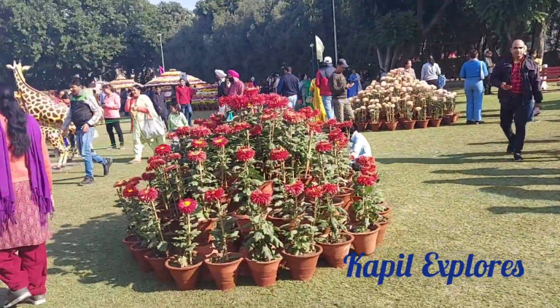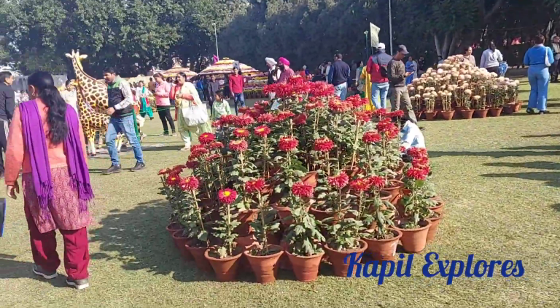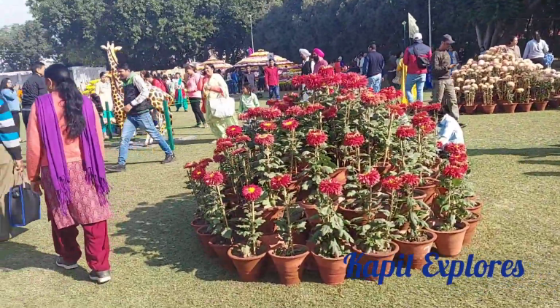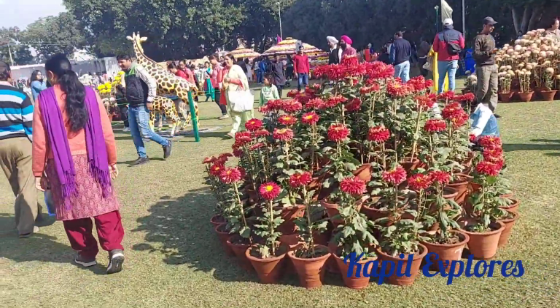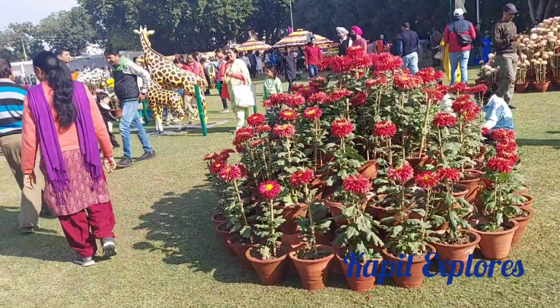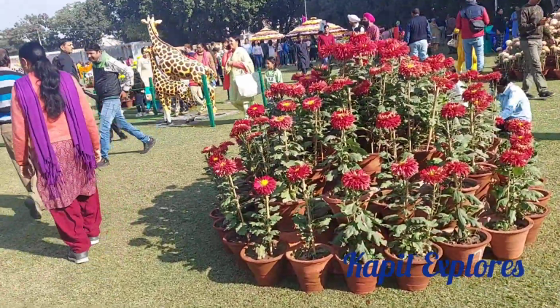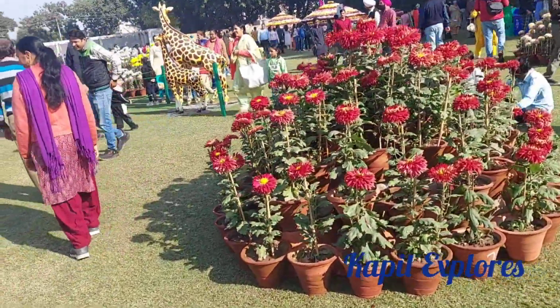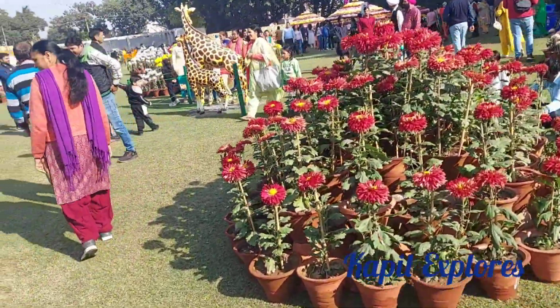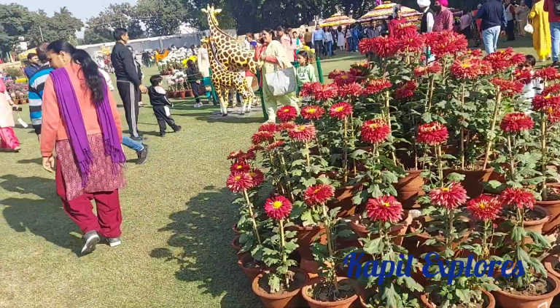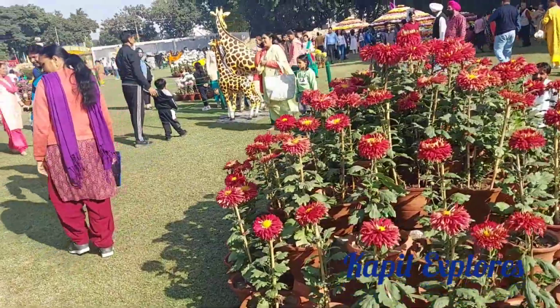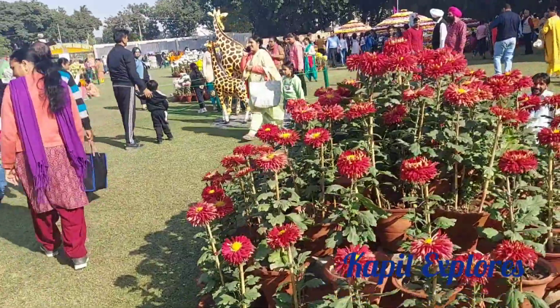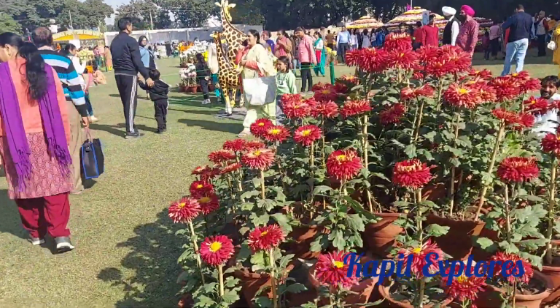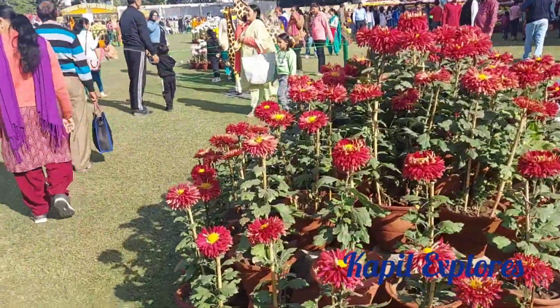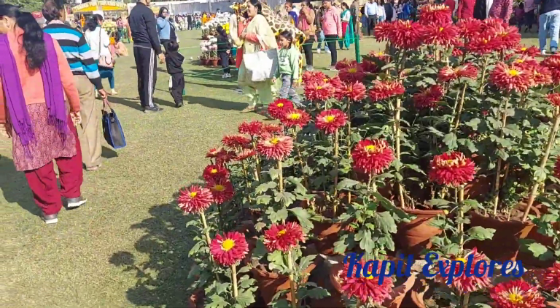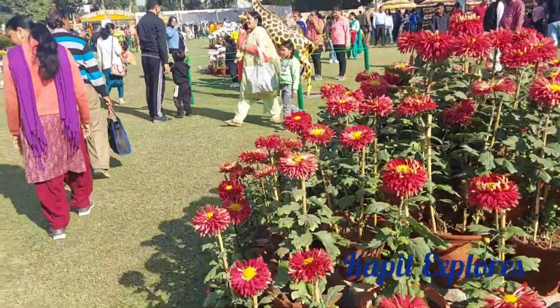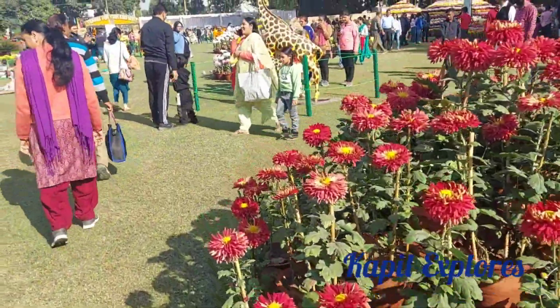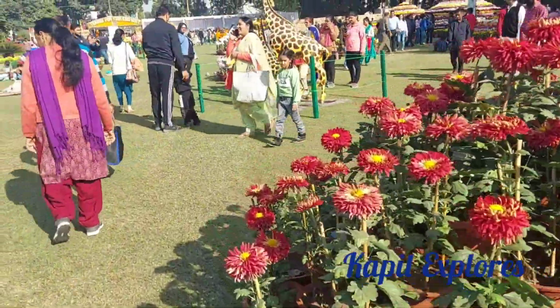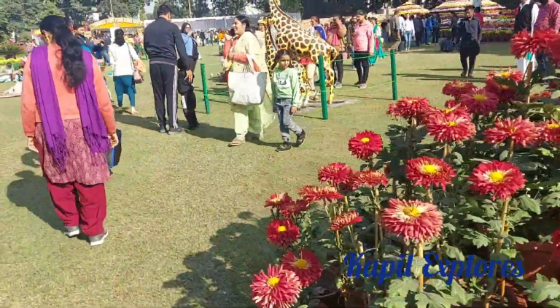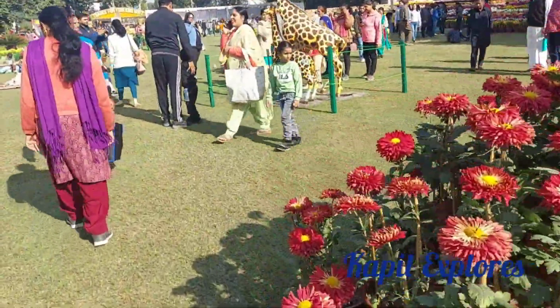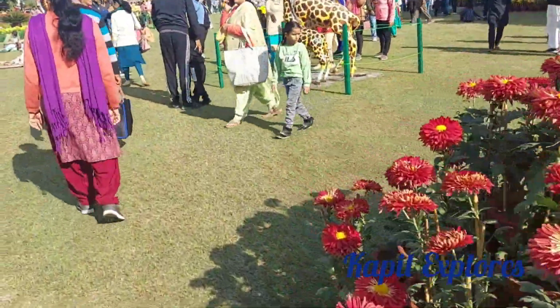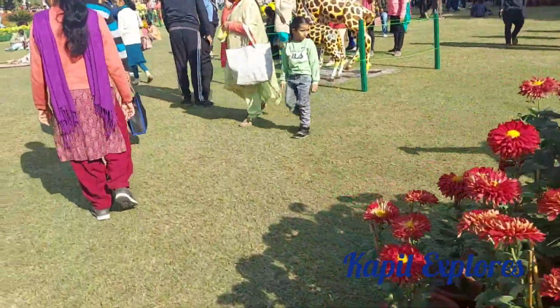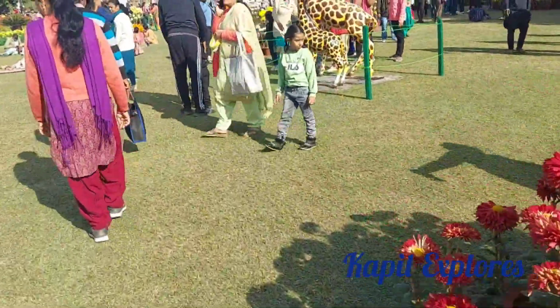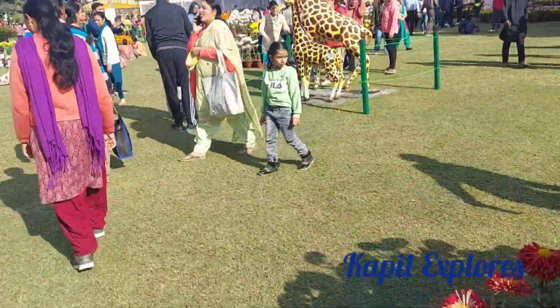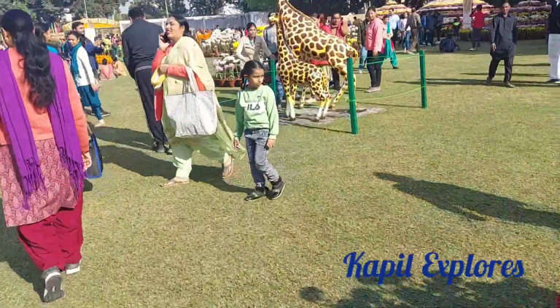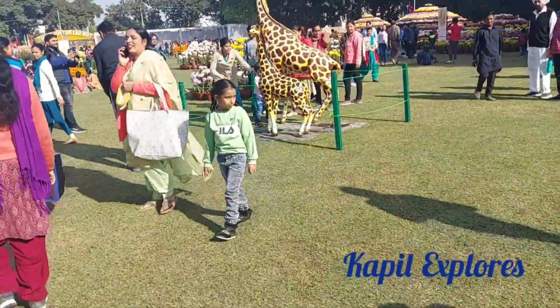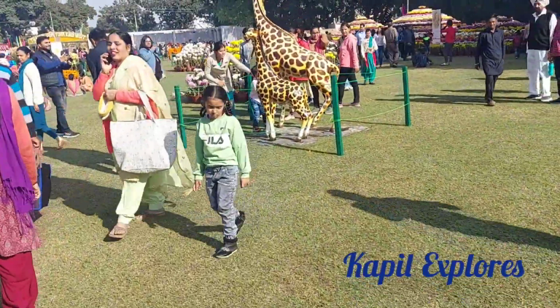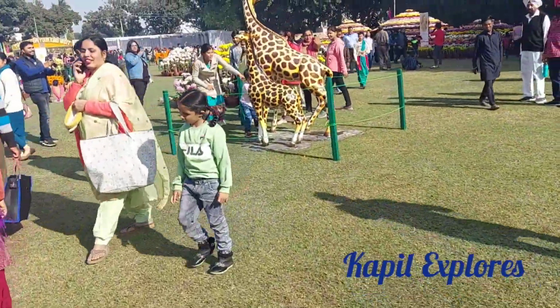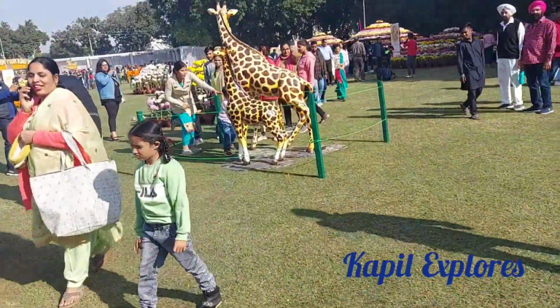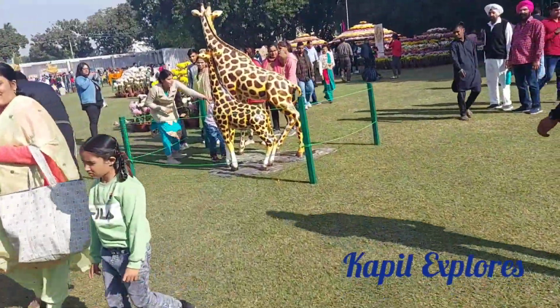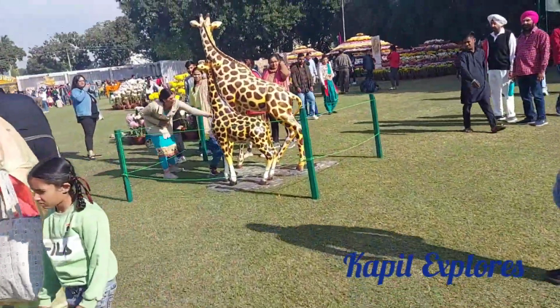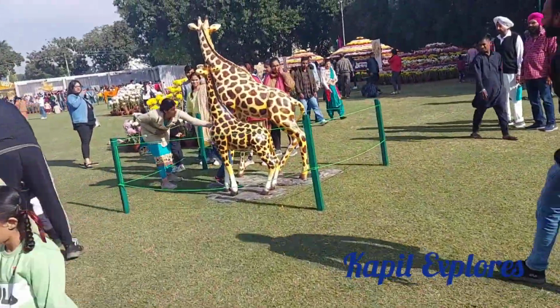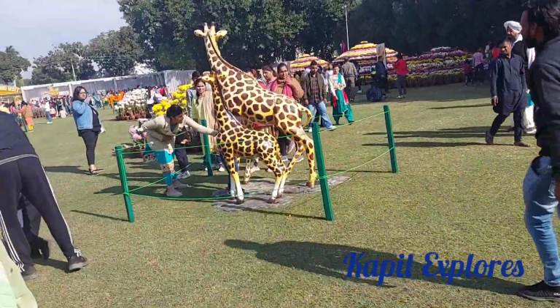Again flowers and flowers — that's a zebra and a baby zebra there, also made from flowers.